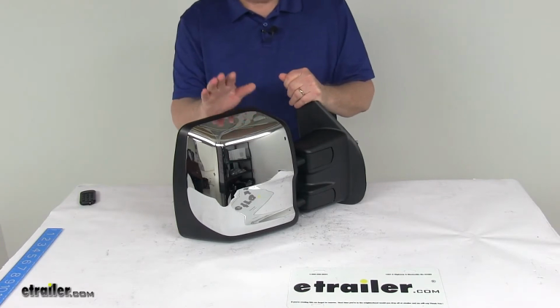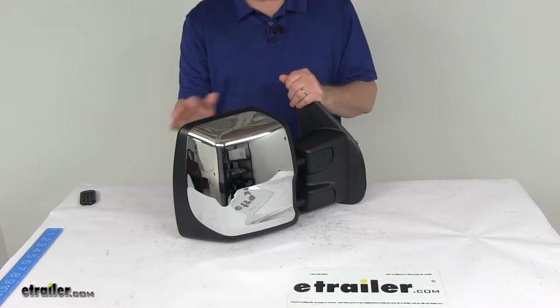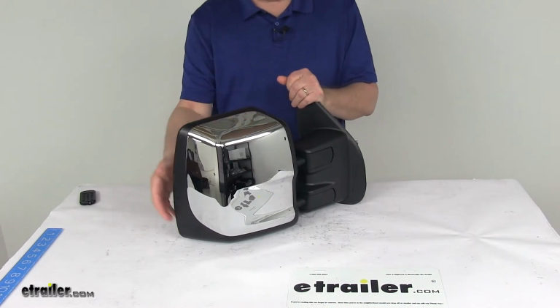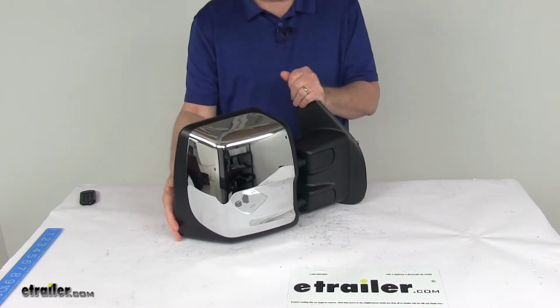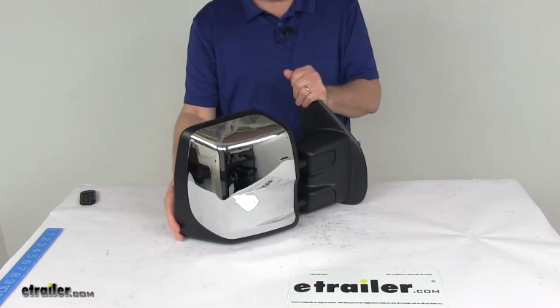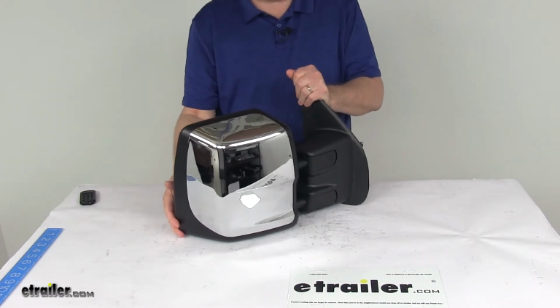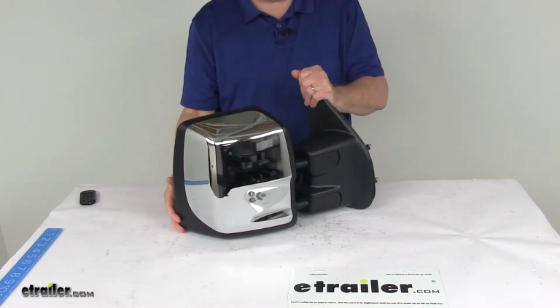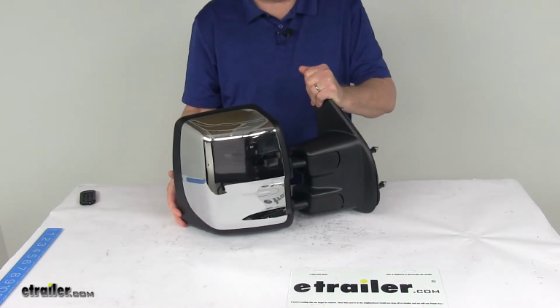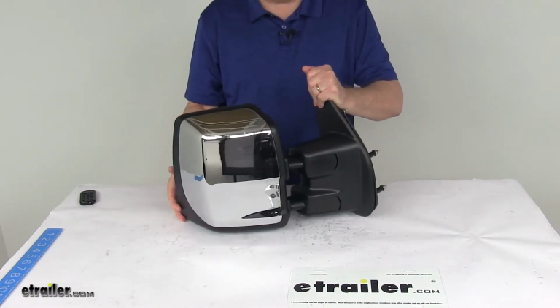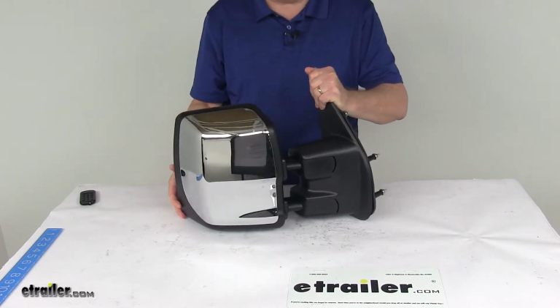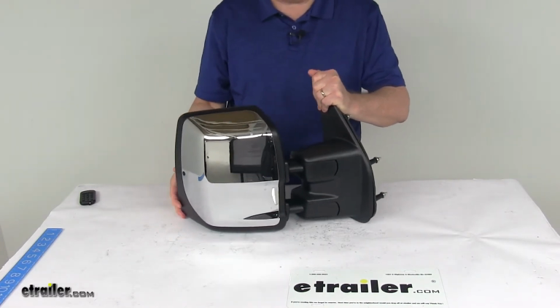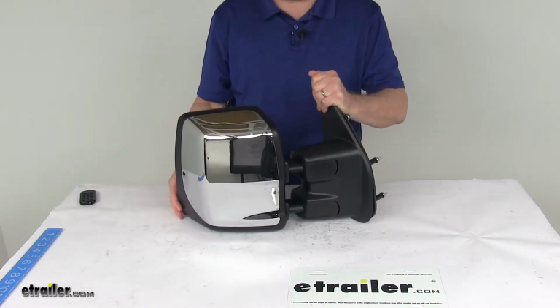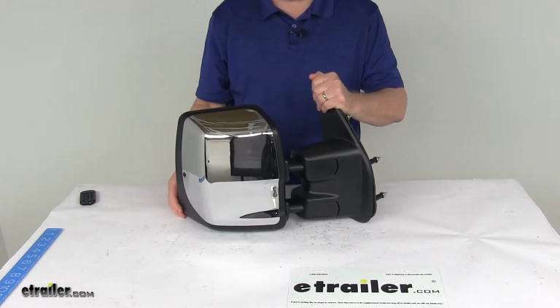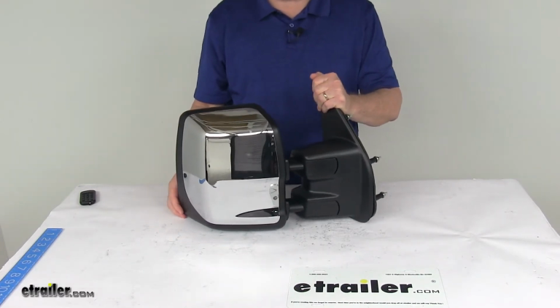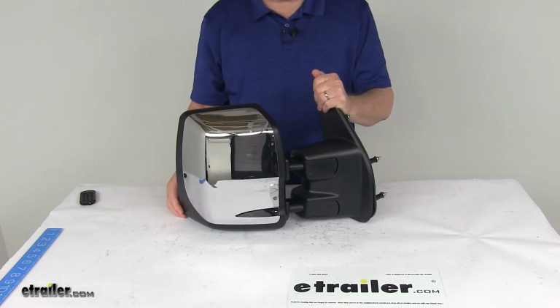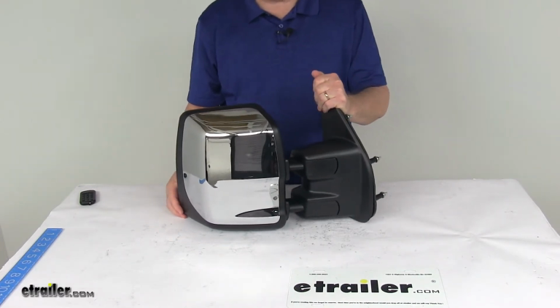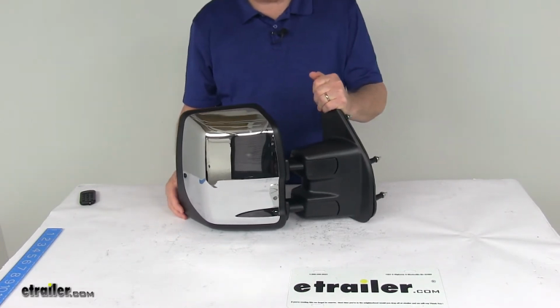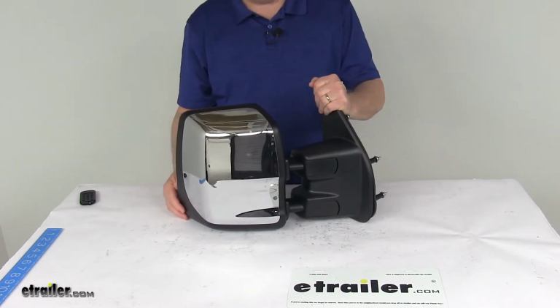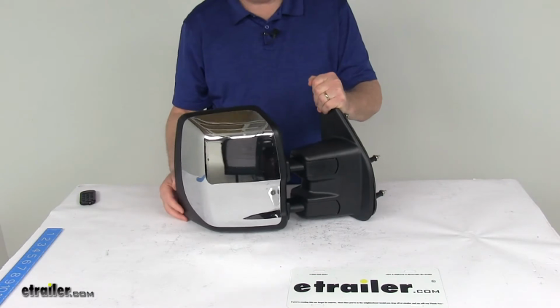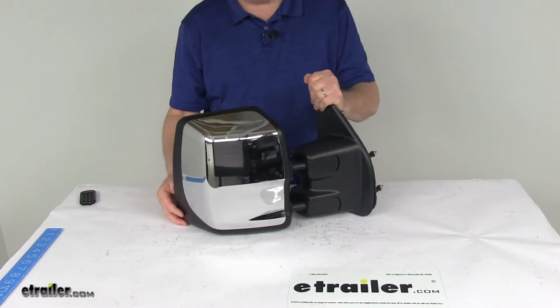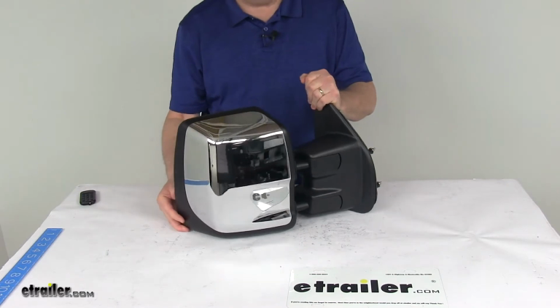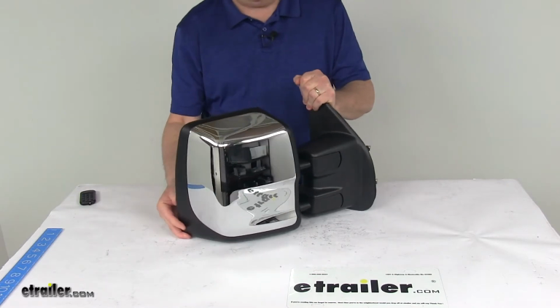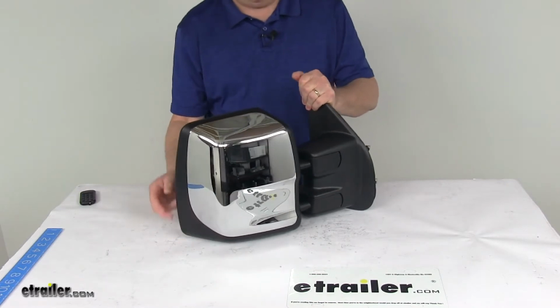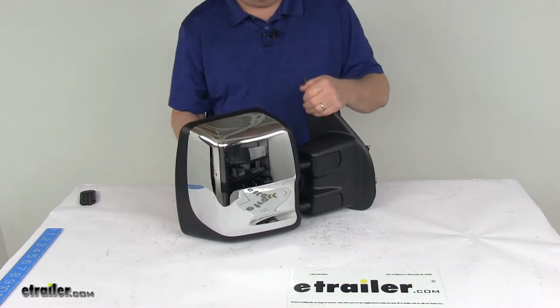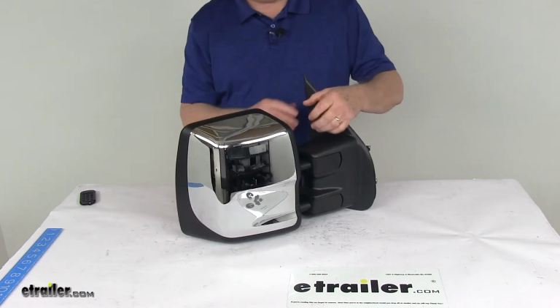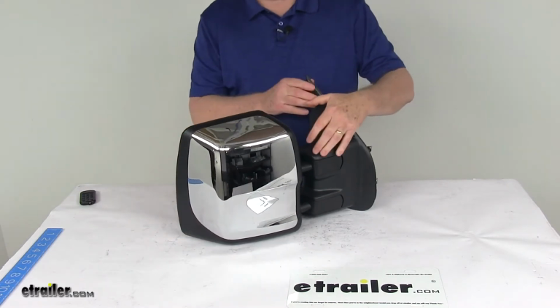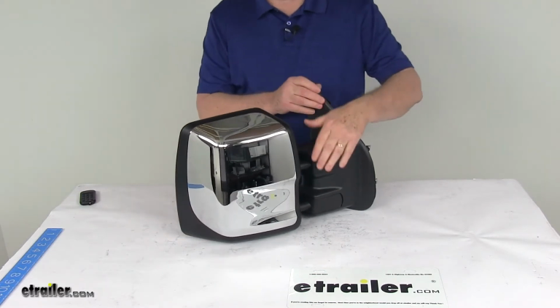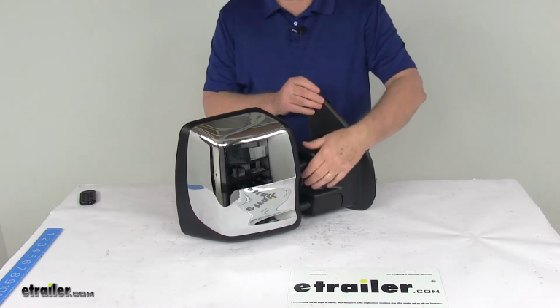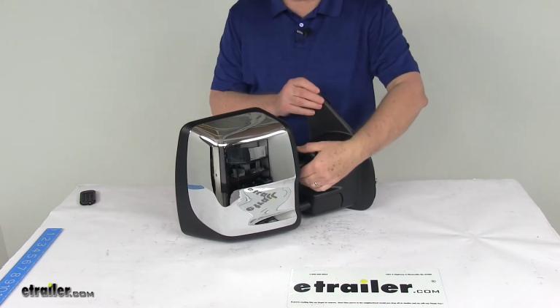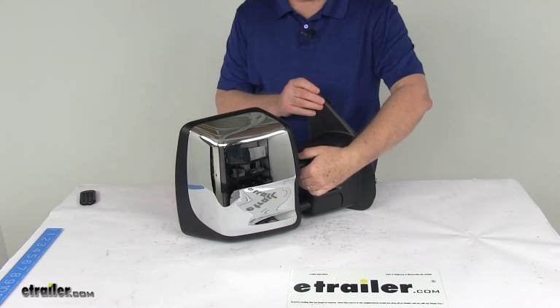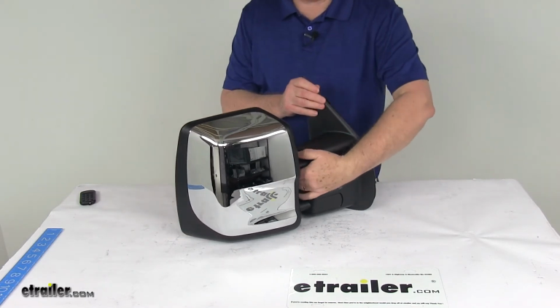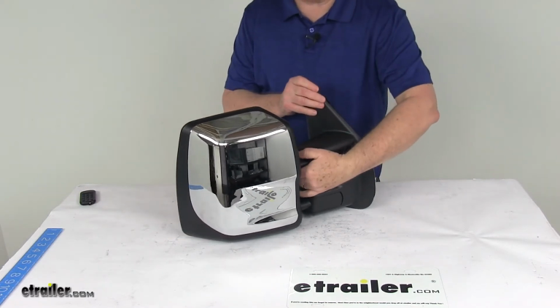On a custom fit part, I always like to recommend that you go to our website, use our fit guide, put in your year and model vehicle, and it will show you if this will work for your application.